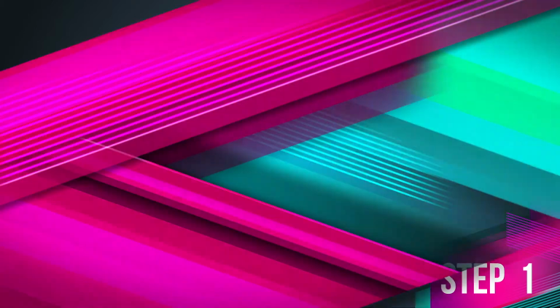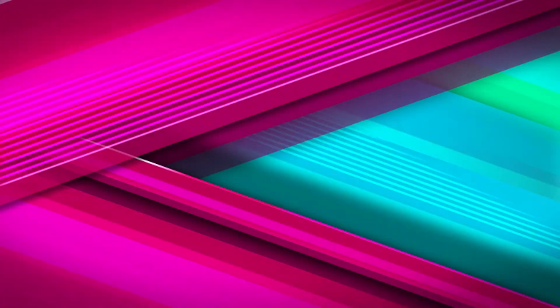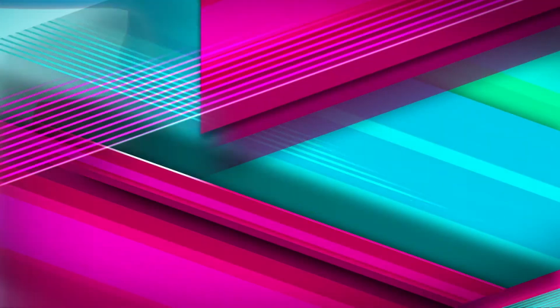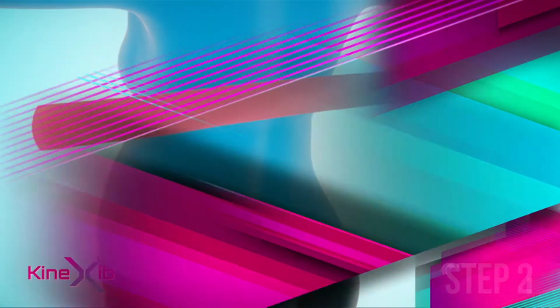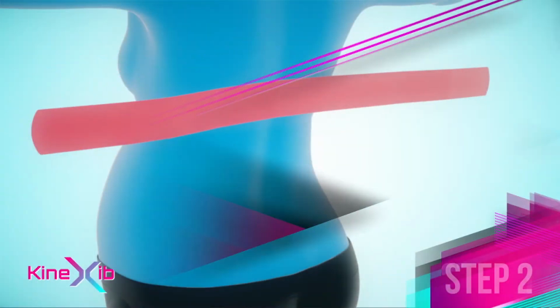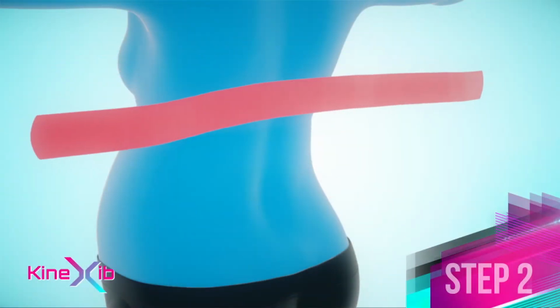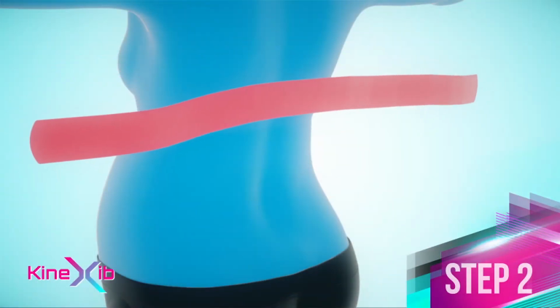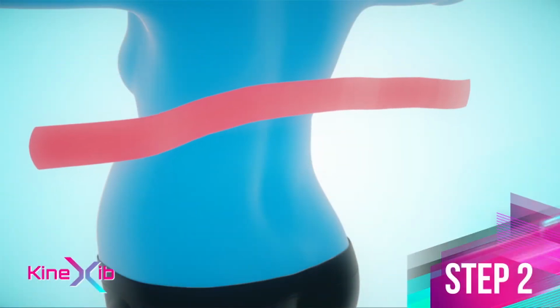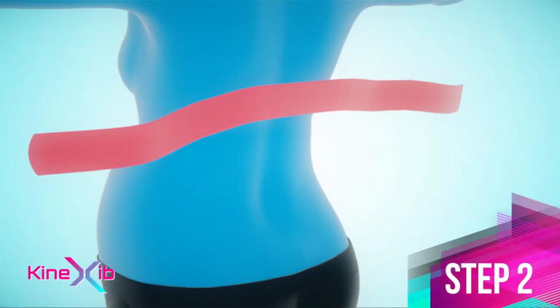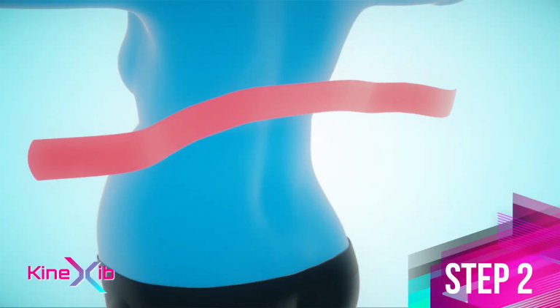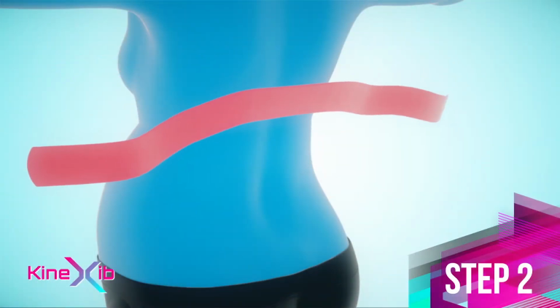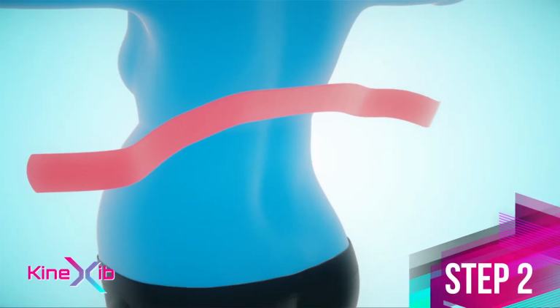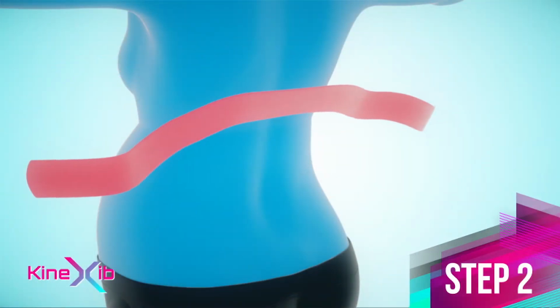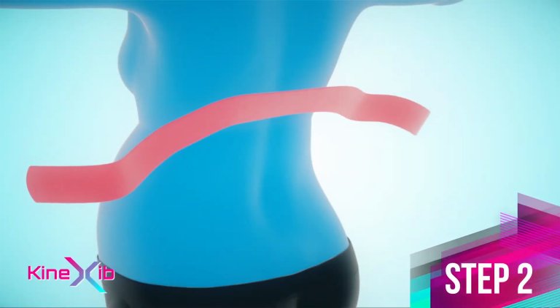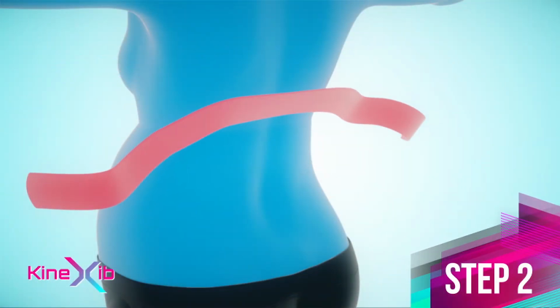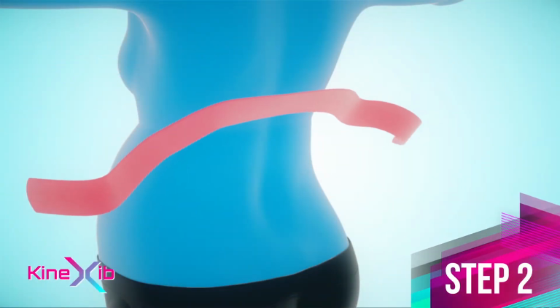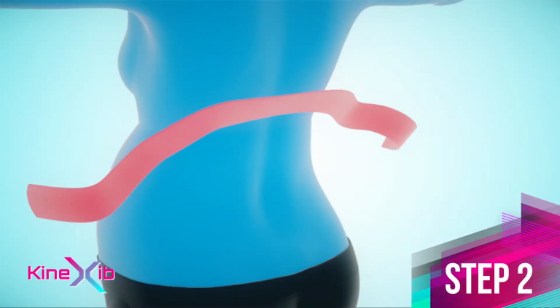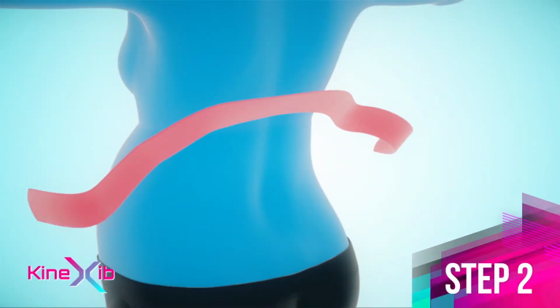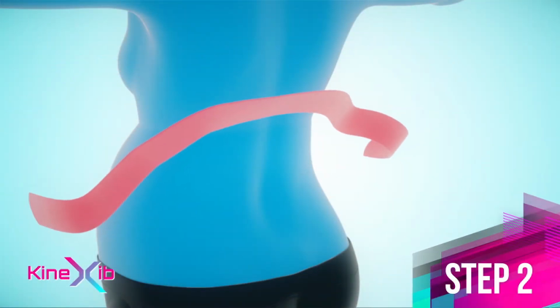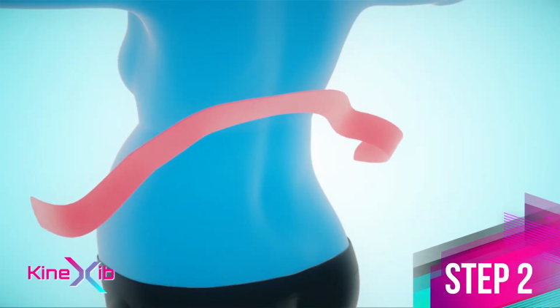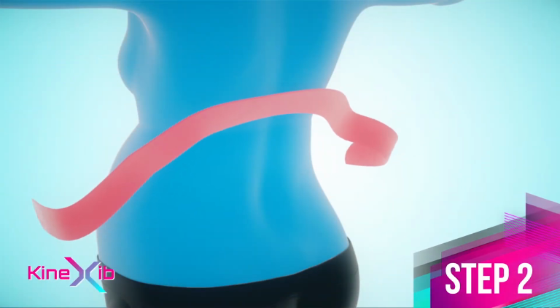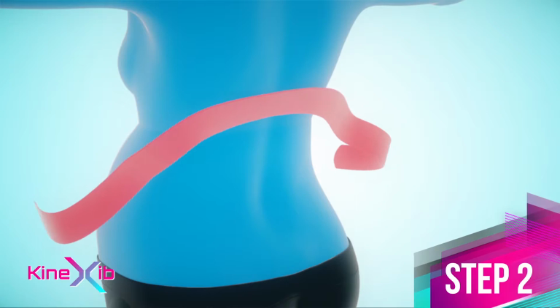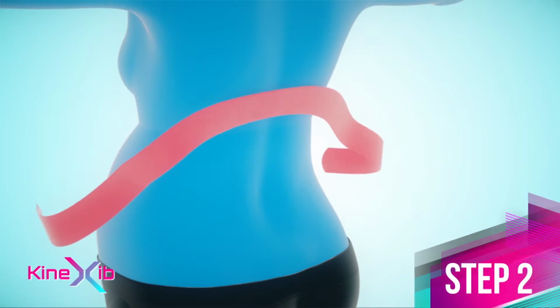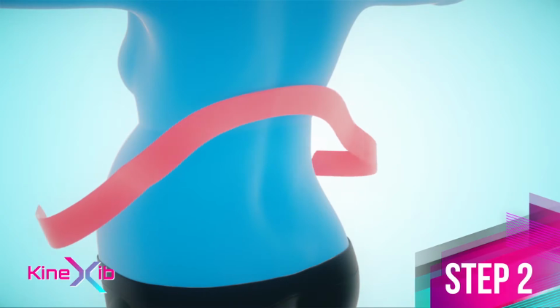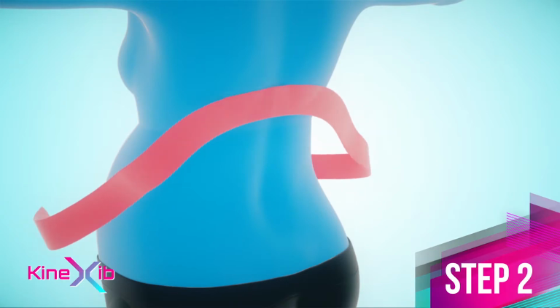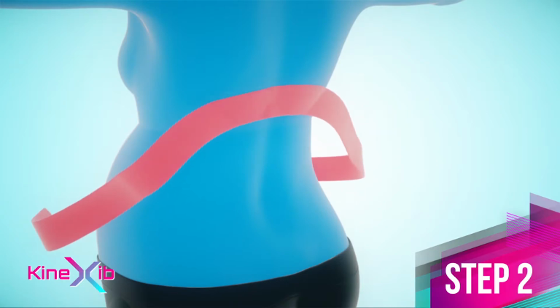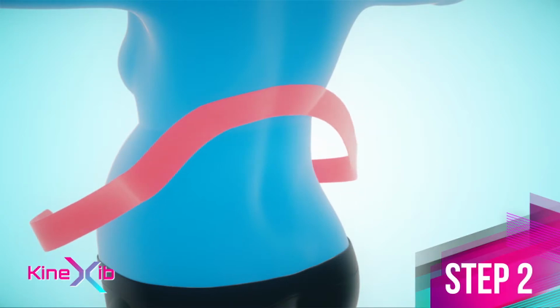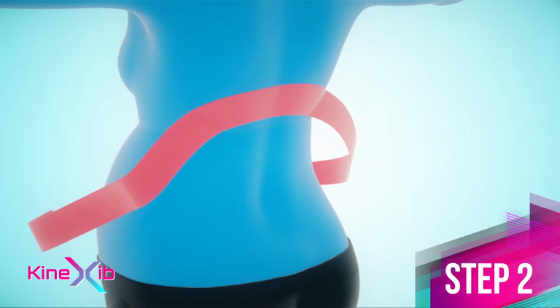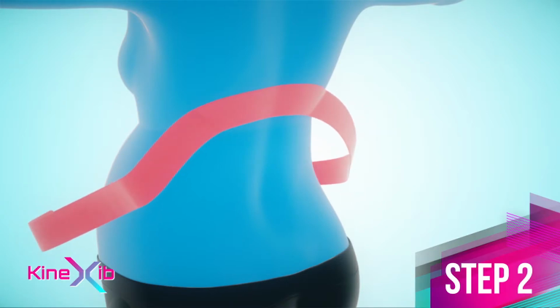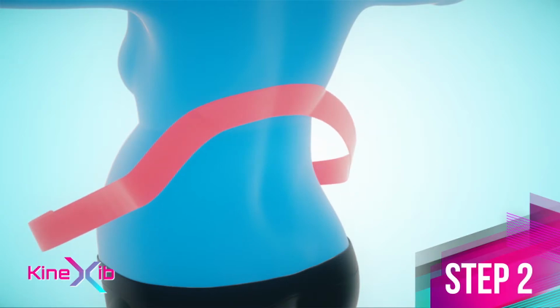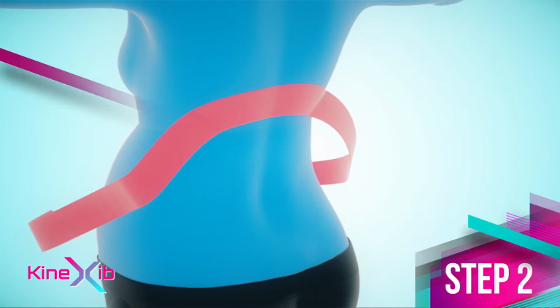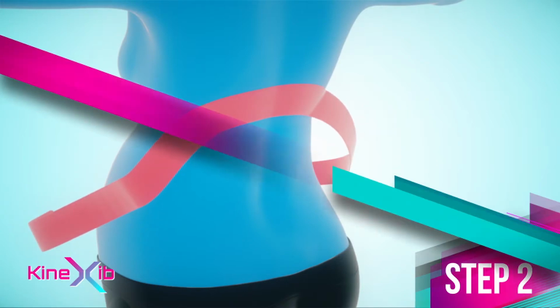Step 2. Apply the central anchor on the spine at the level of the 10th thoracic vertebrae without stretch.